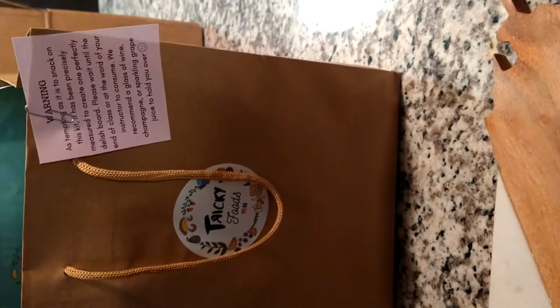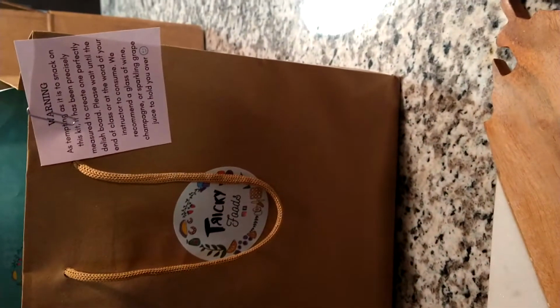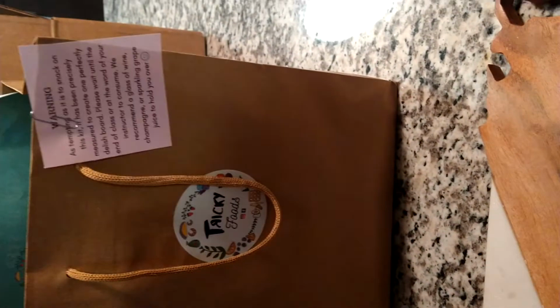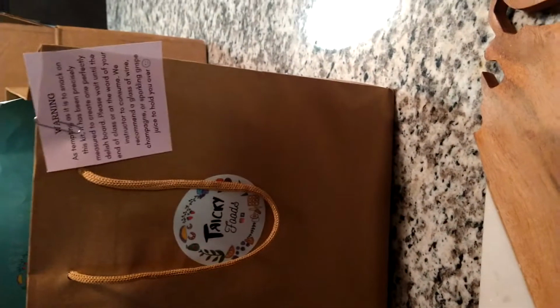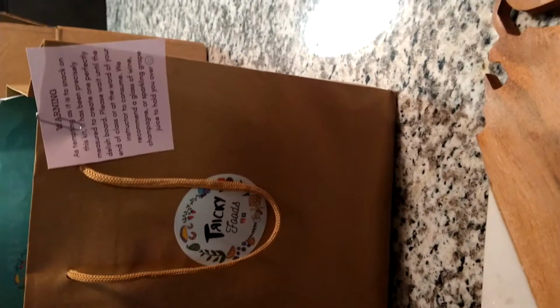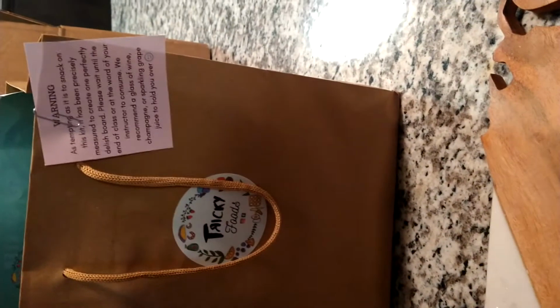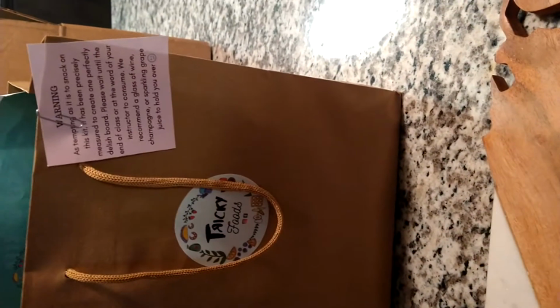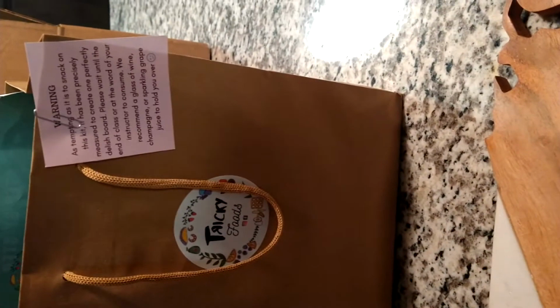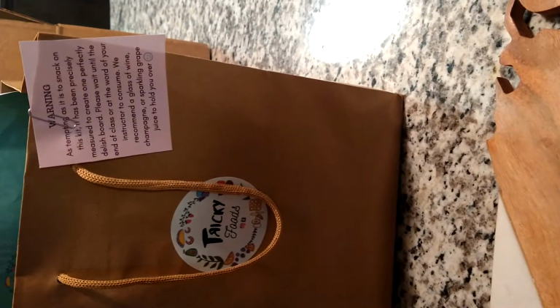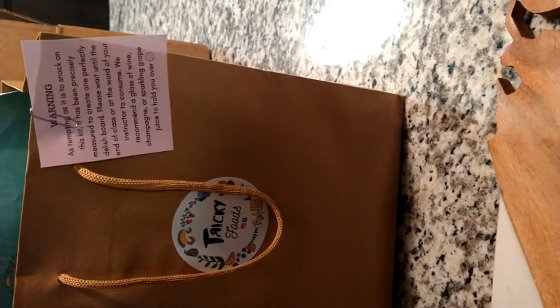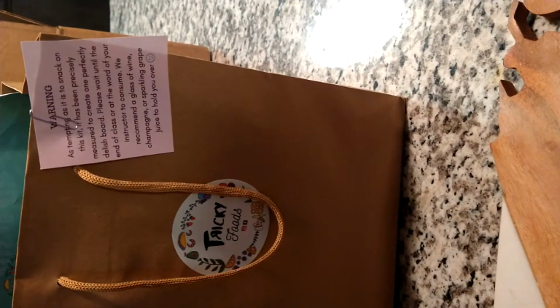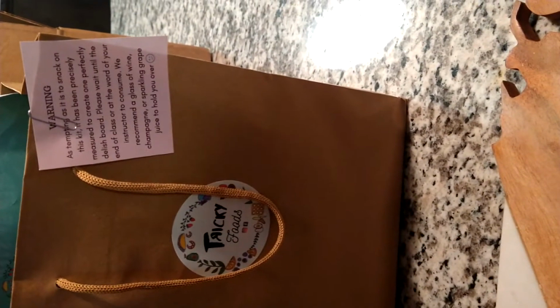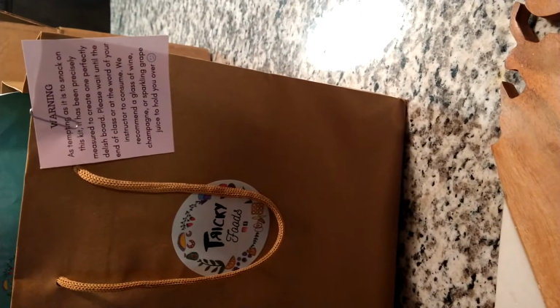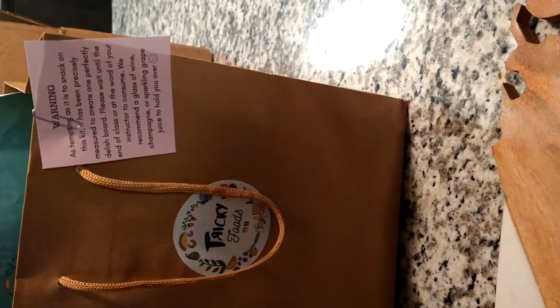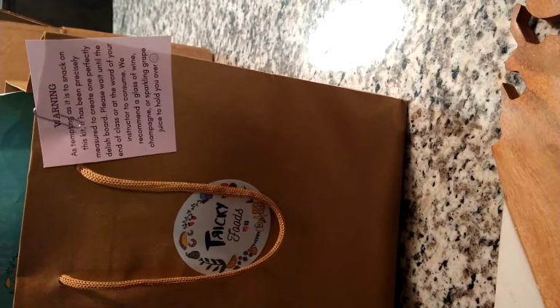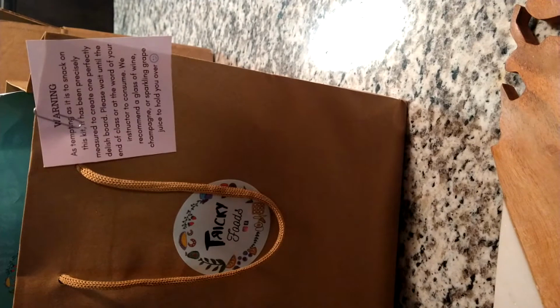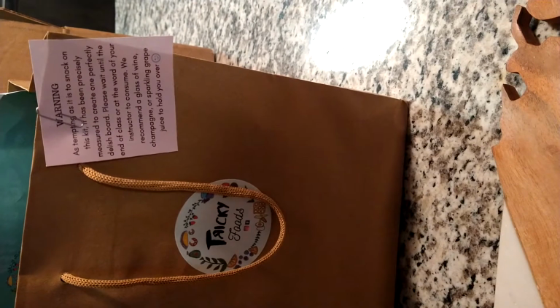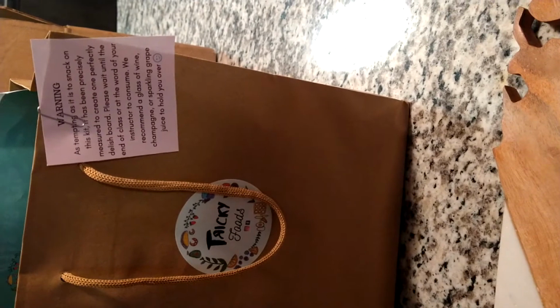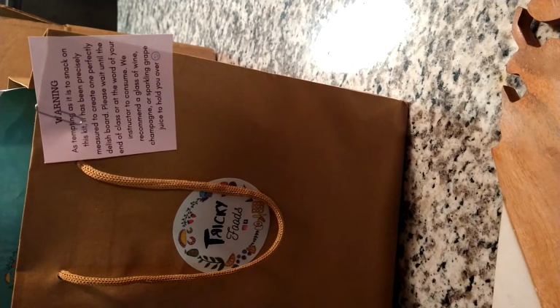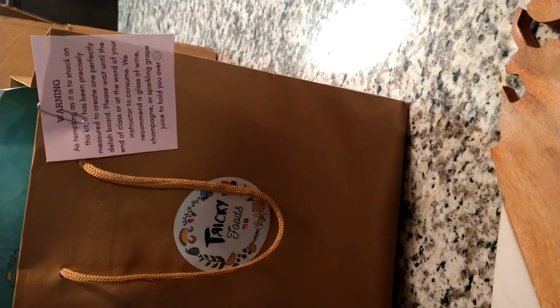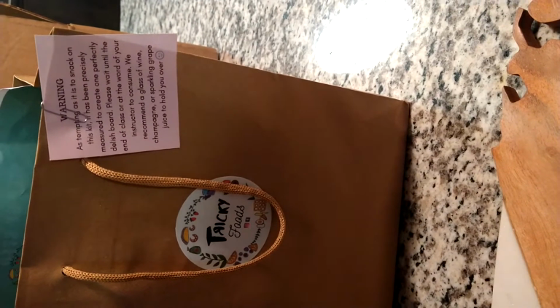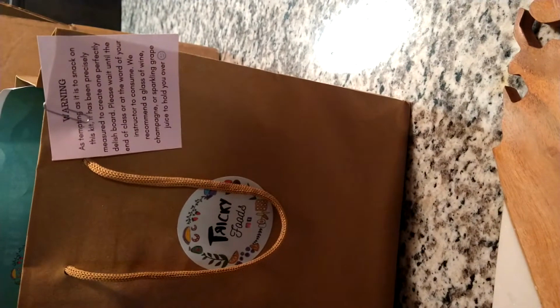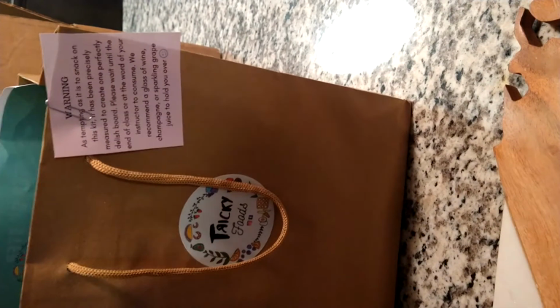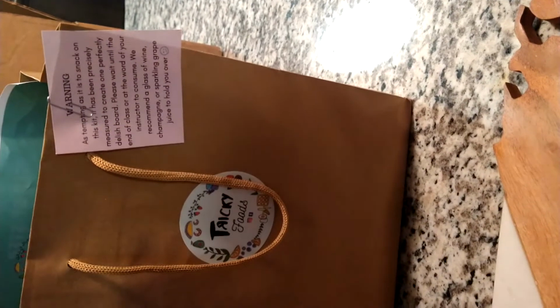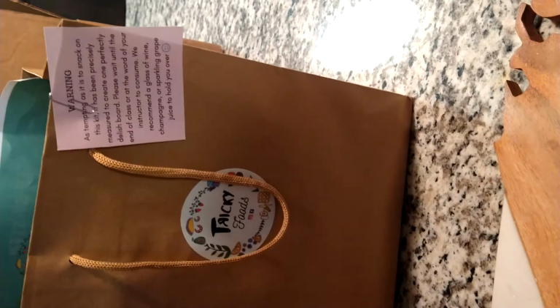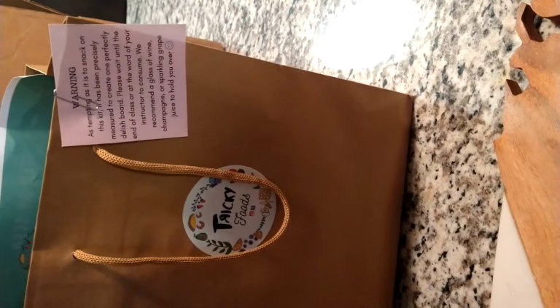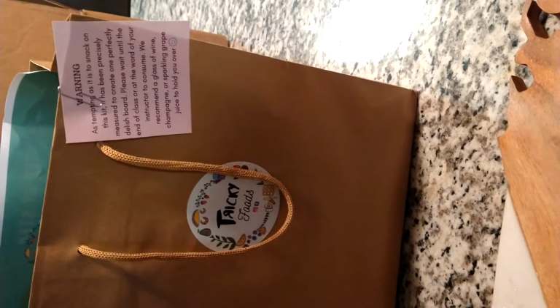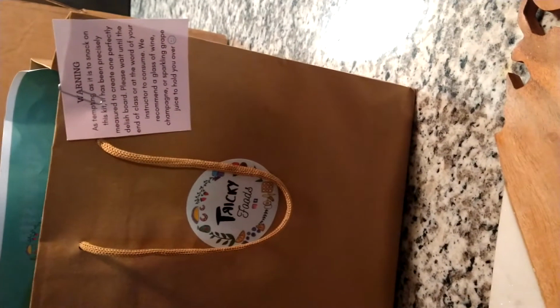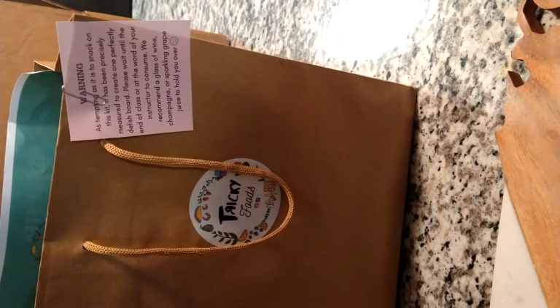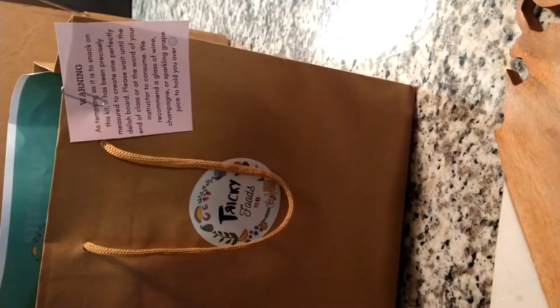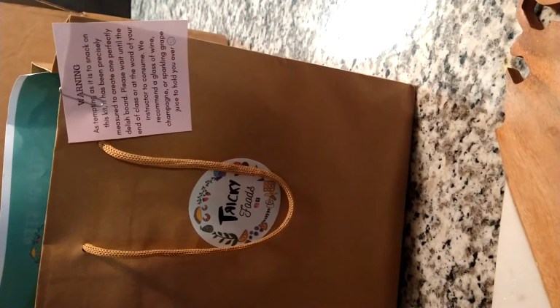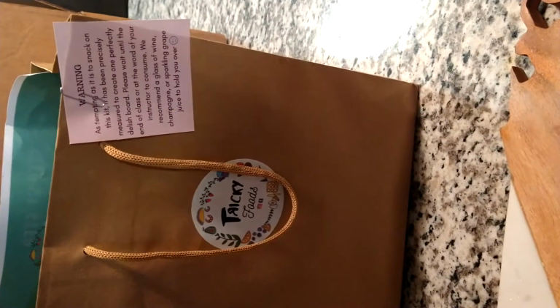We're told that as tempting as the snacks on this kit have been, it's precisely measured. So don't eat it all.